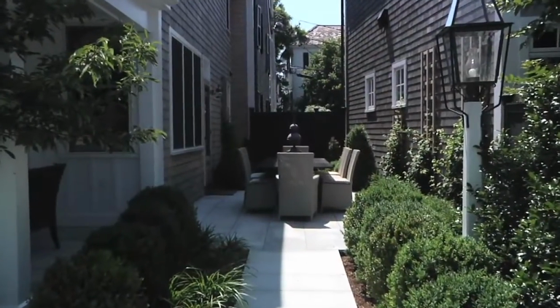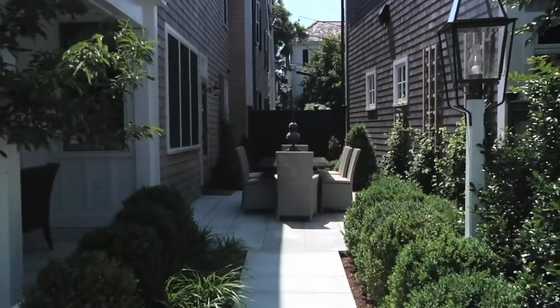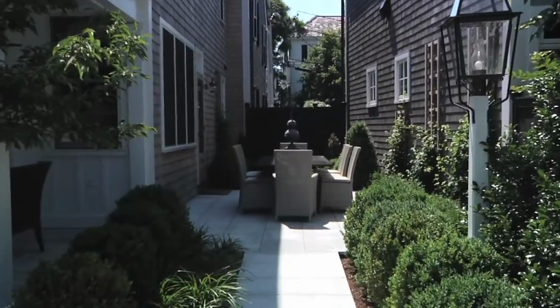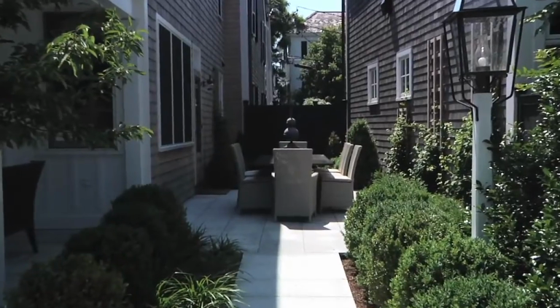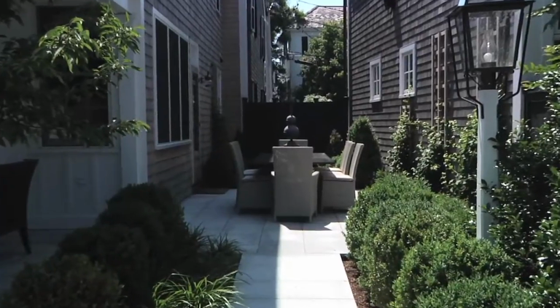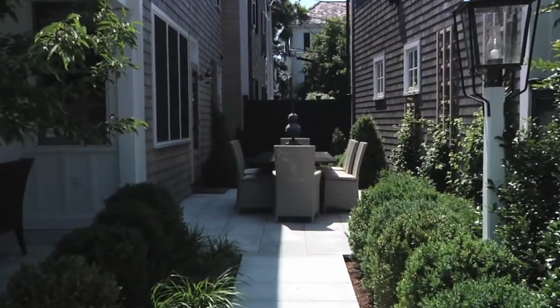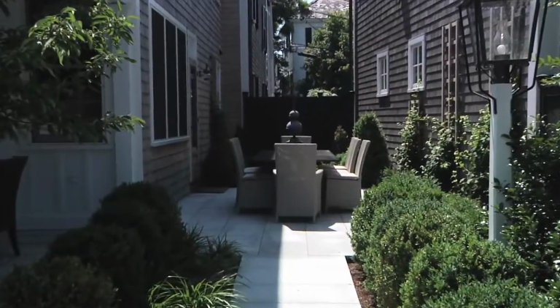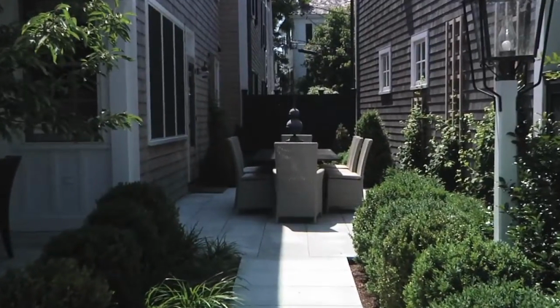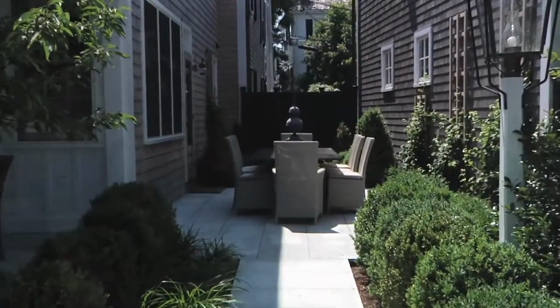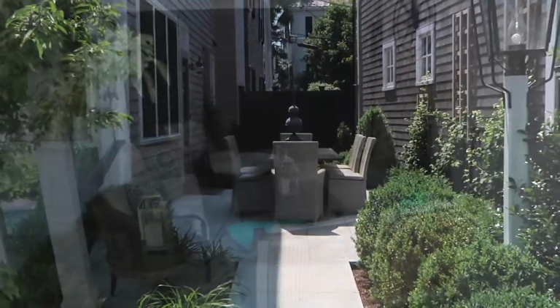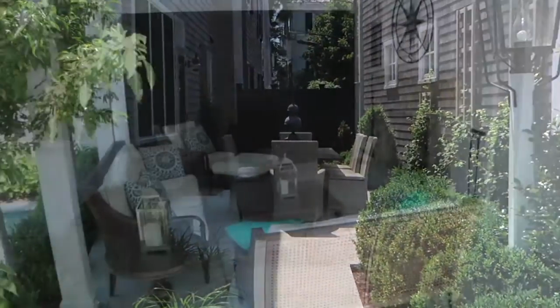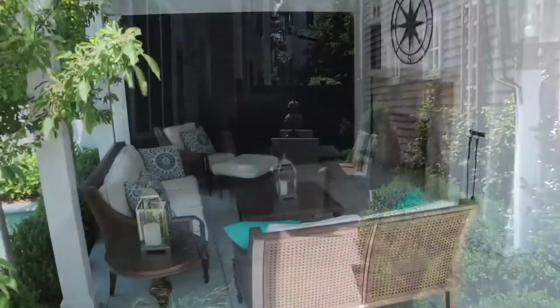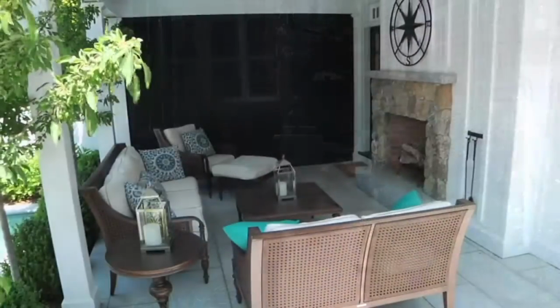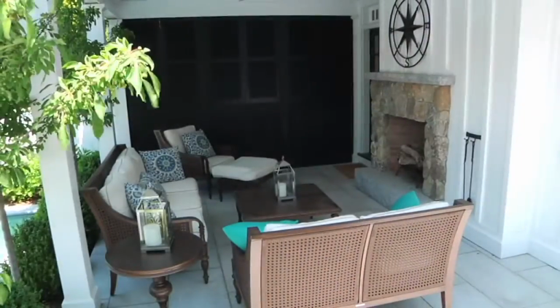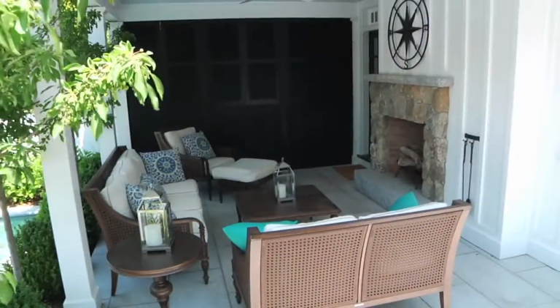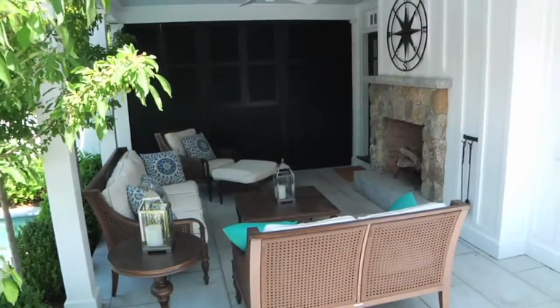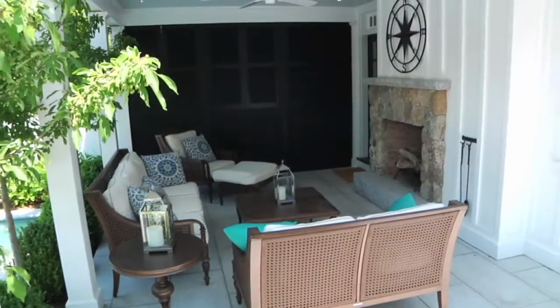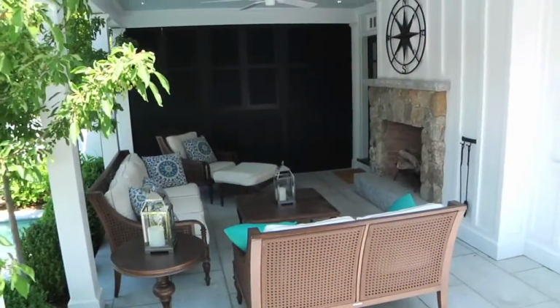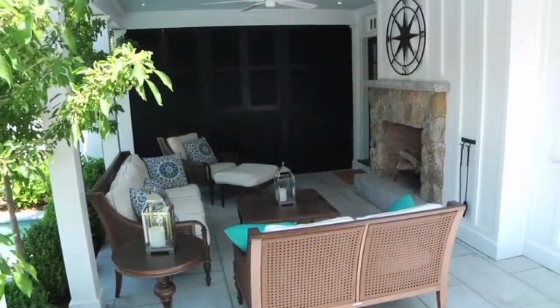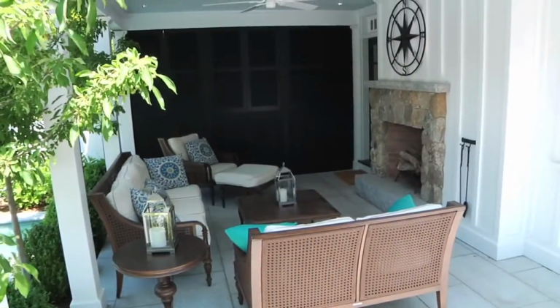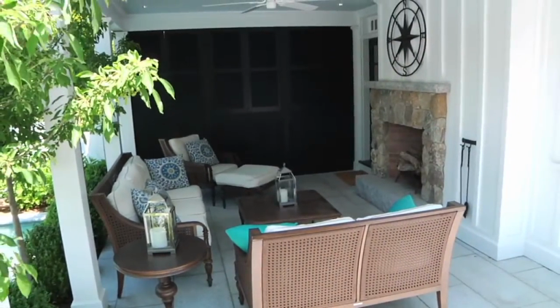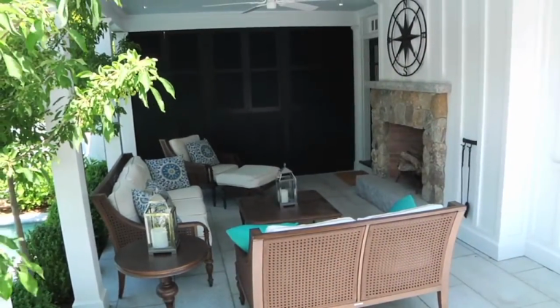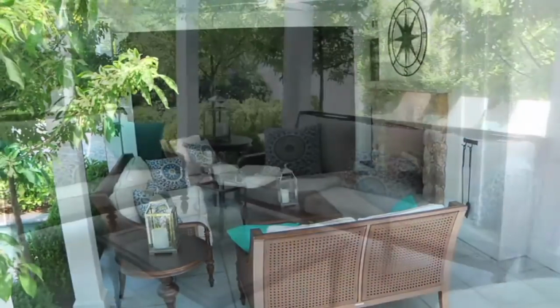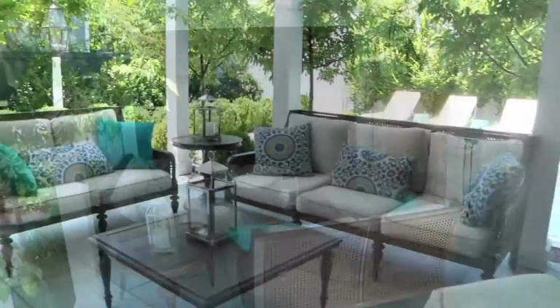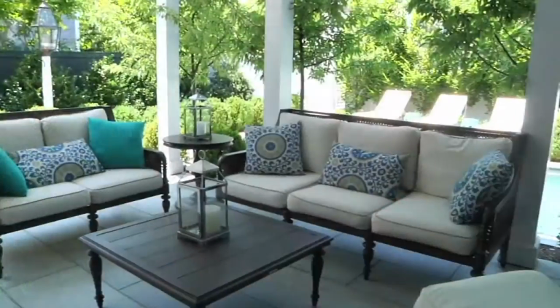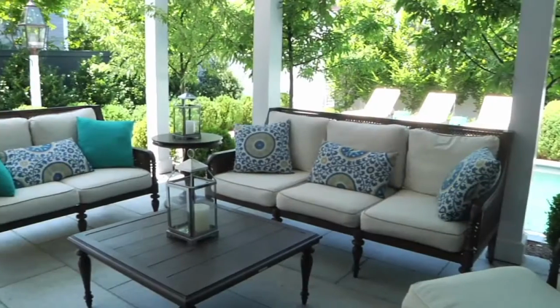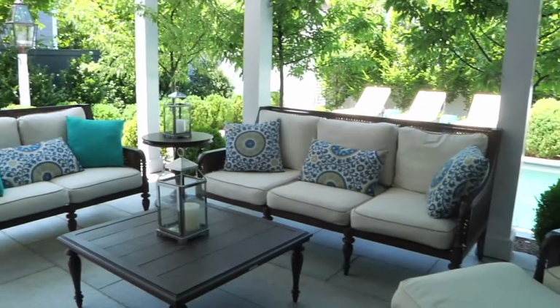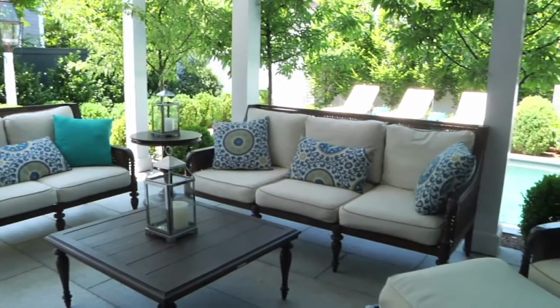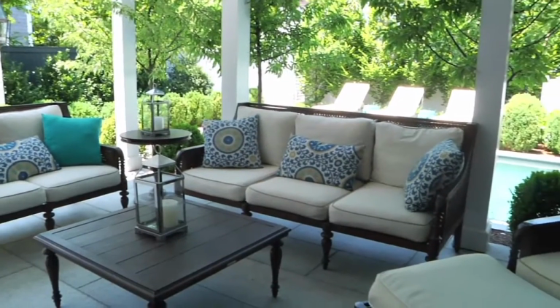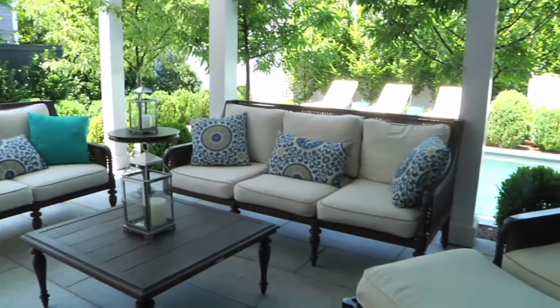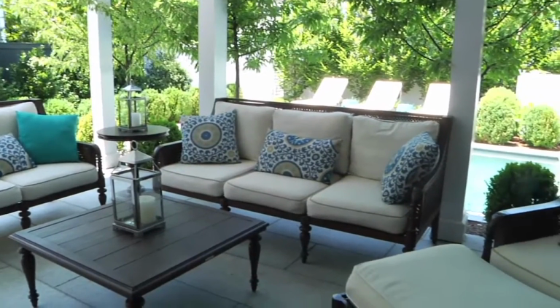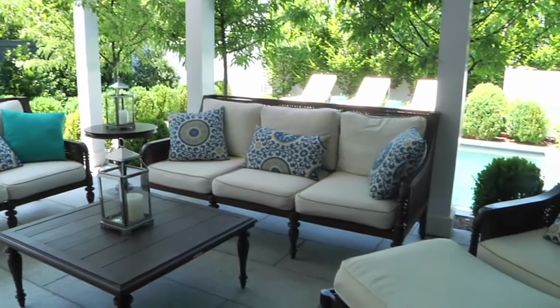My favorite spot, however, is the portico. You've got a great outdoor living room, stone fireplace, and plenty of room to relax.